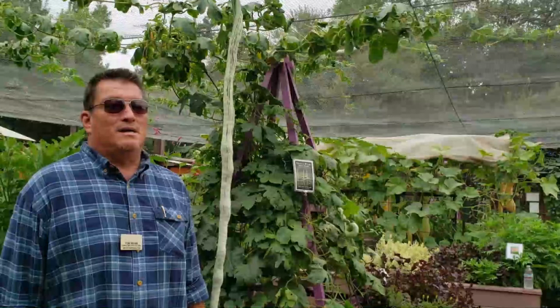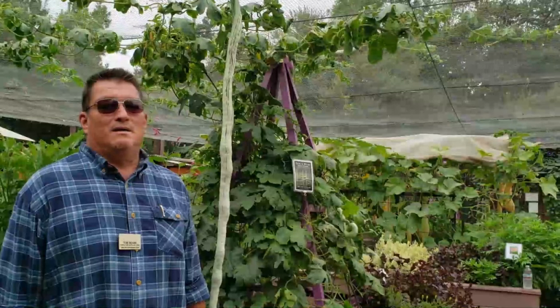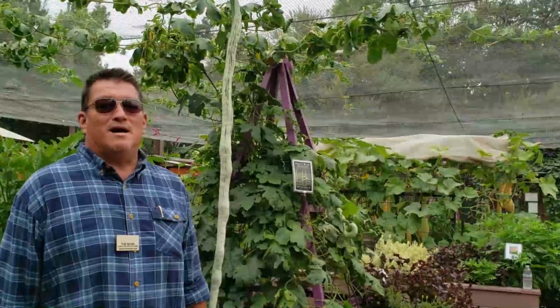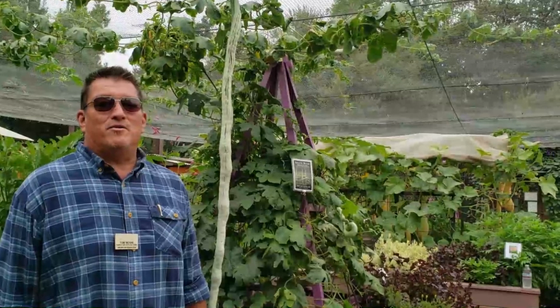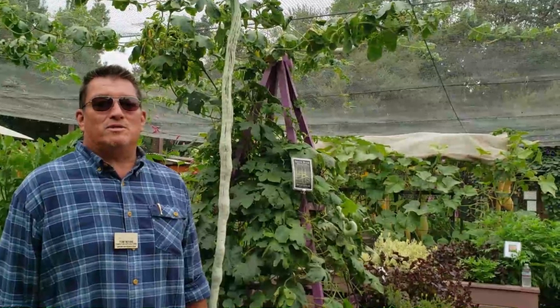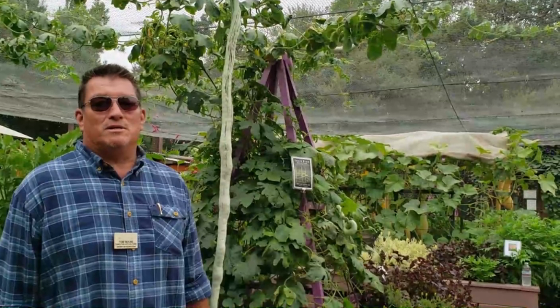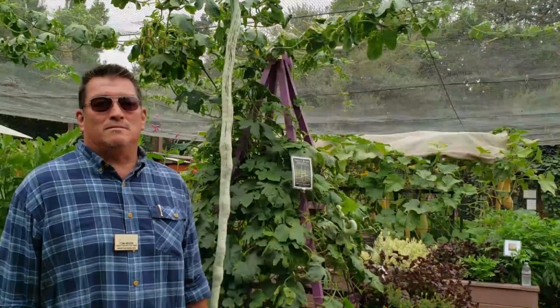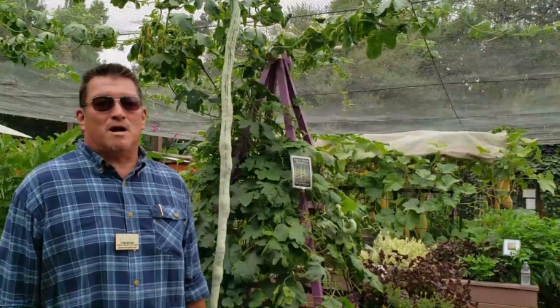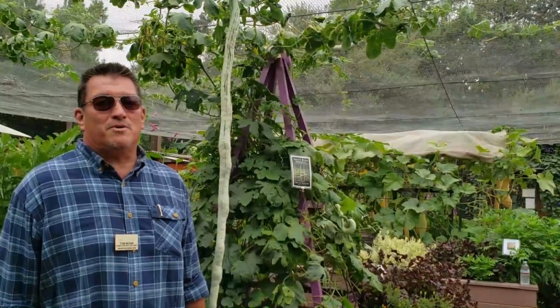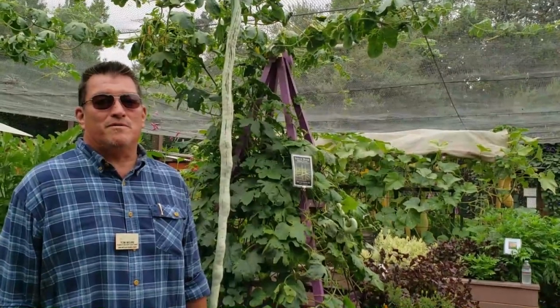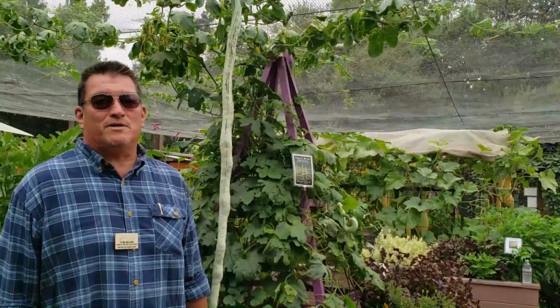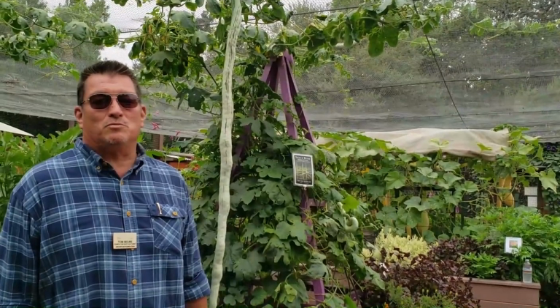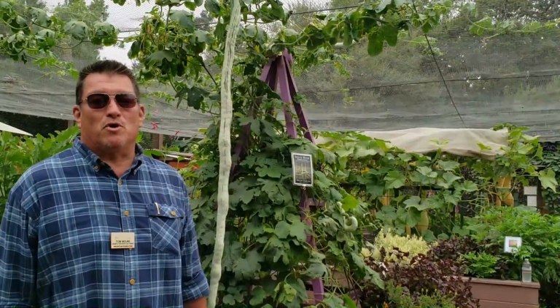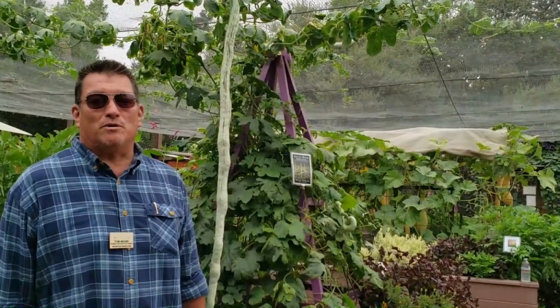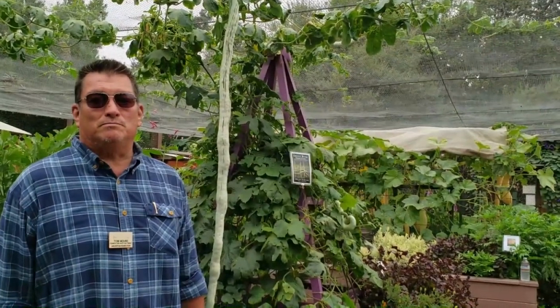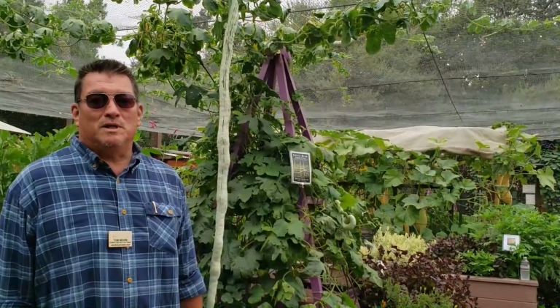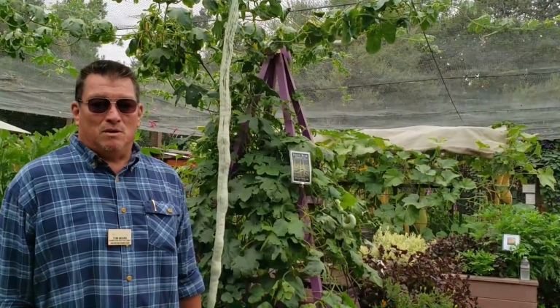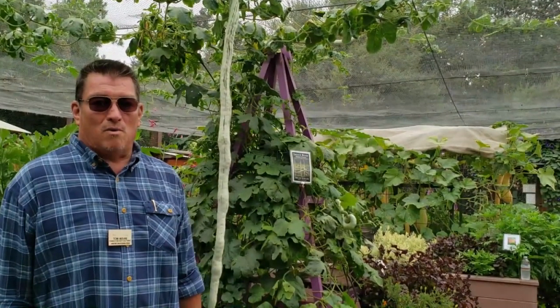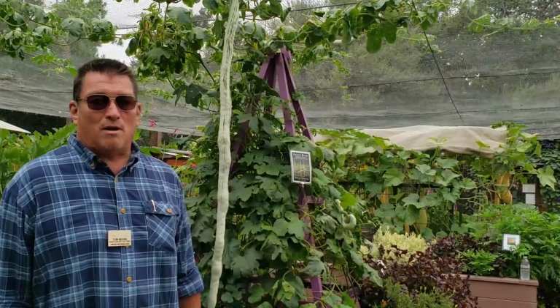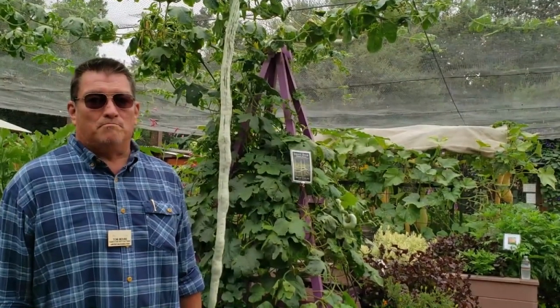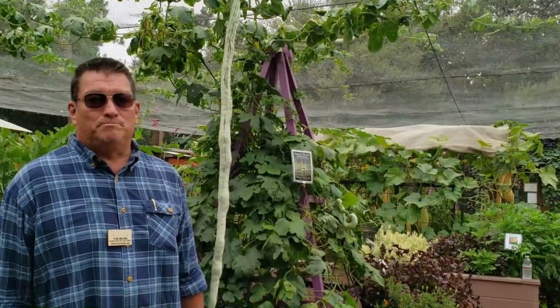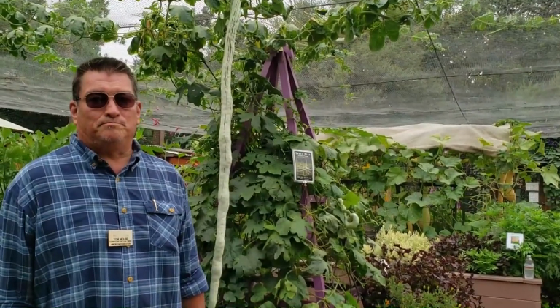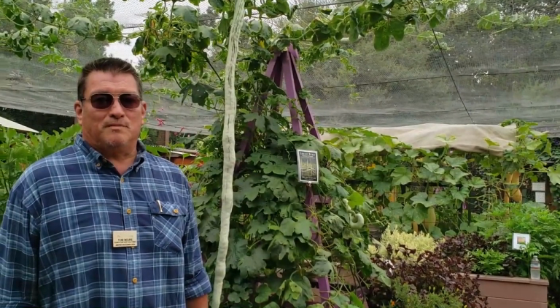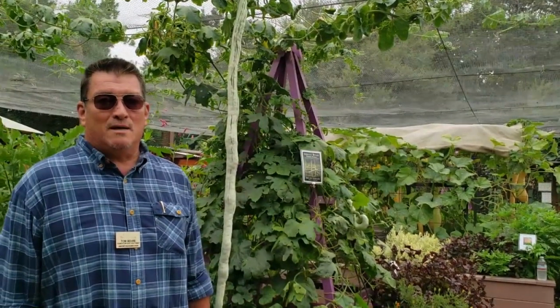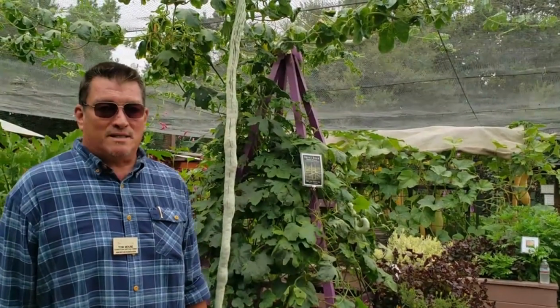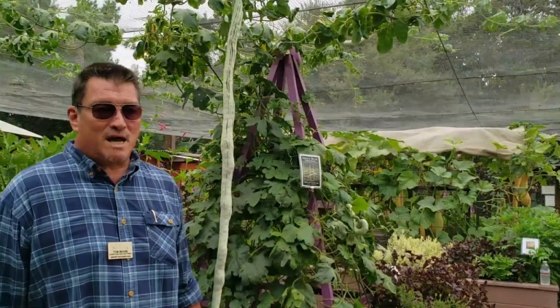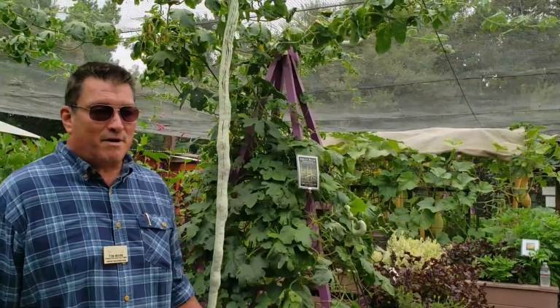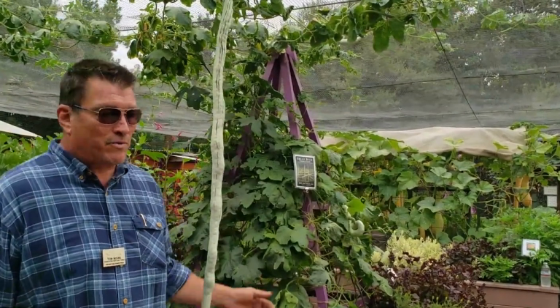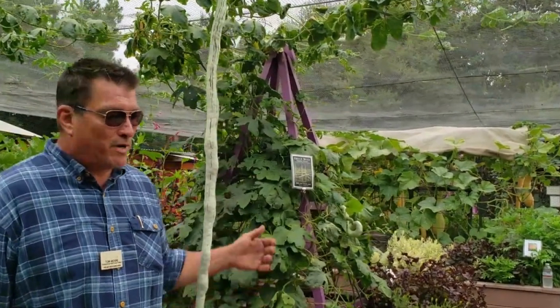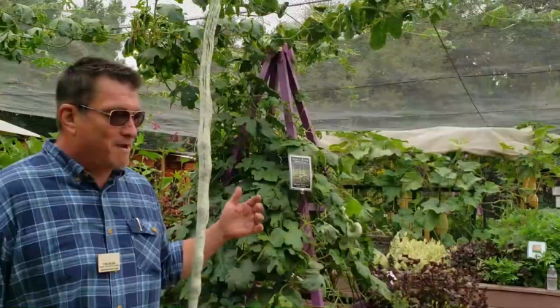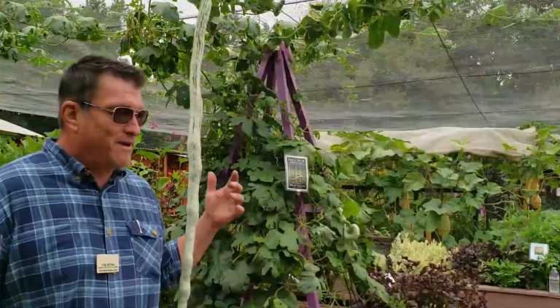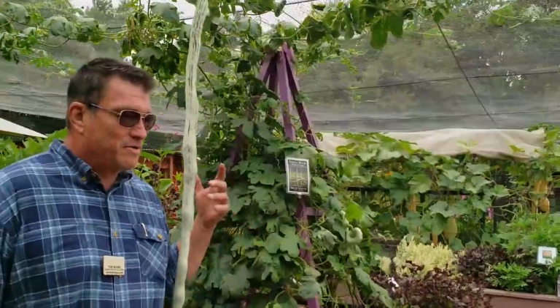Hi folks, Tom here in the vegetable garden. Welcome. Let's dive in with one of my favorites.